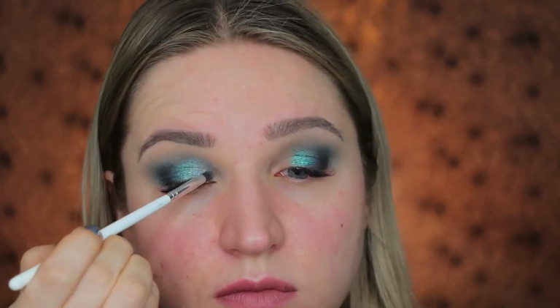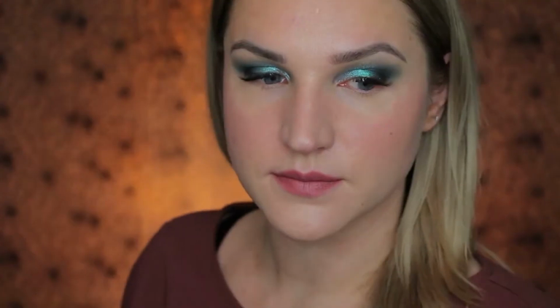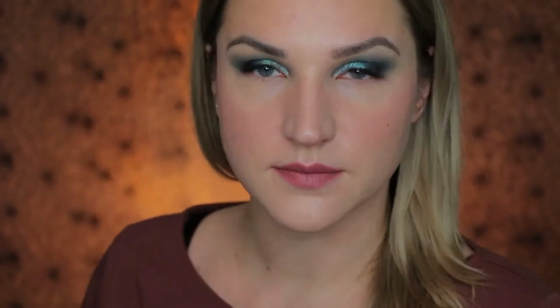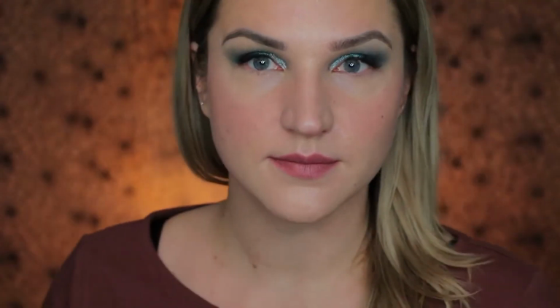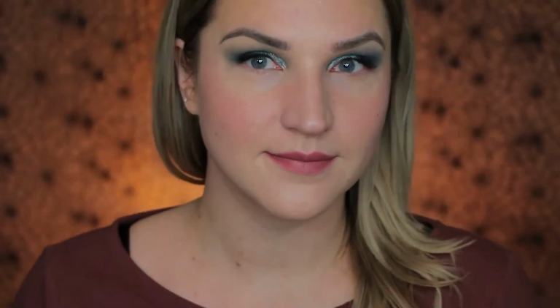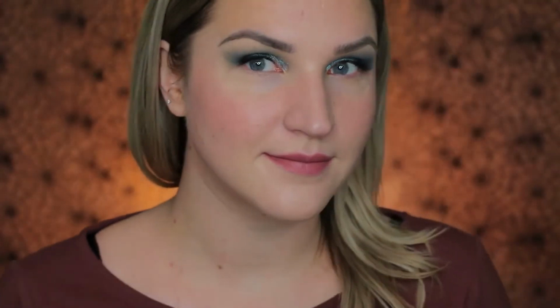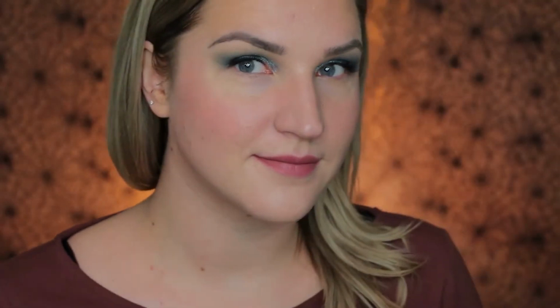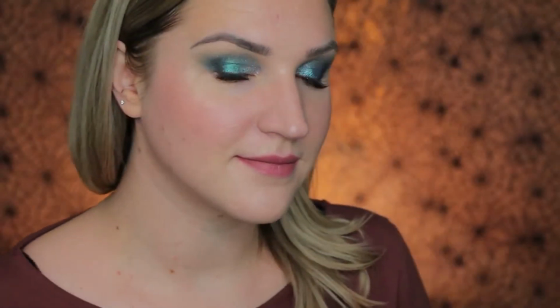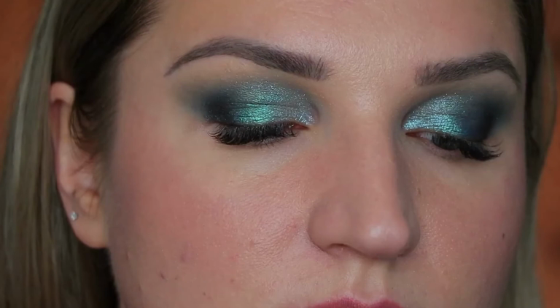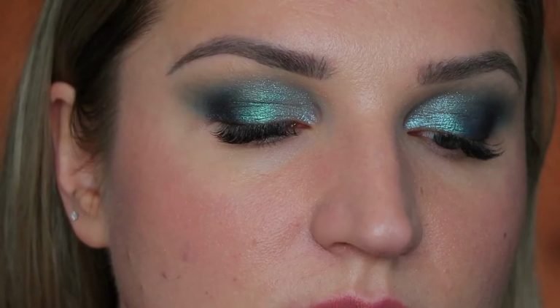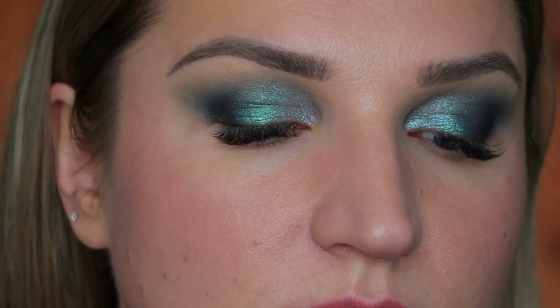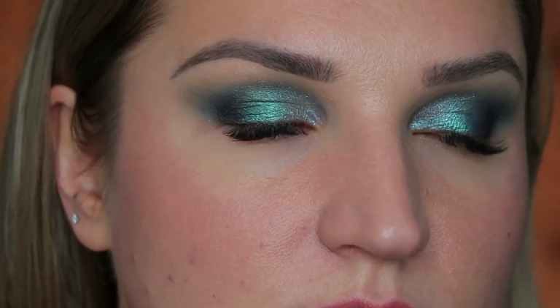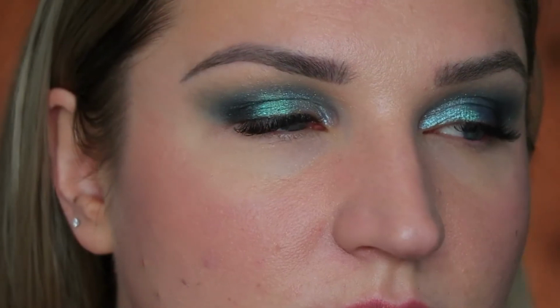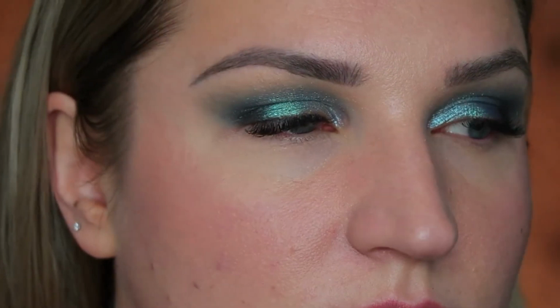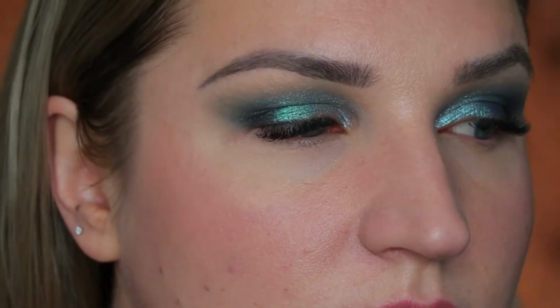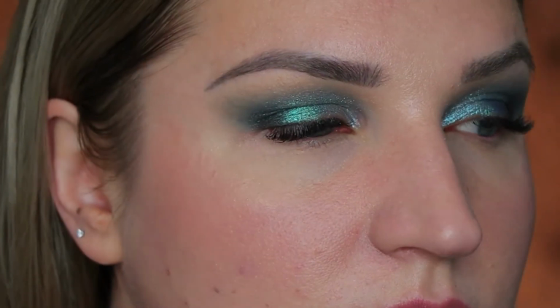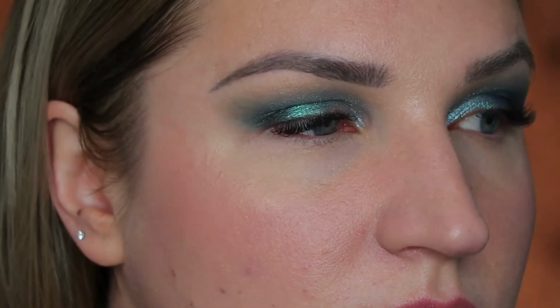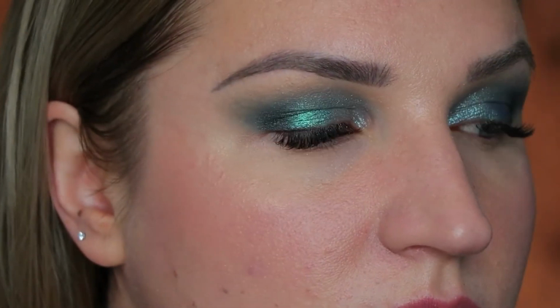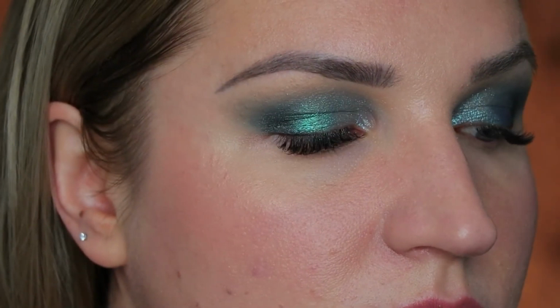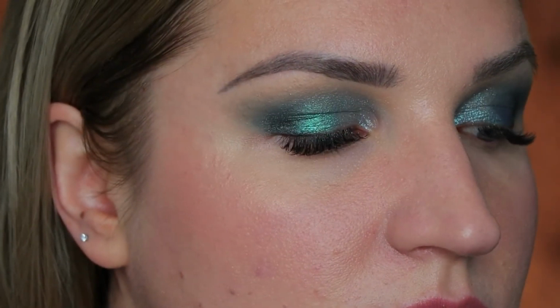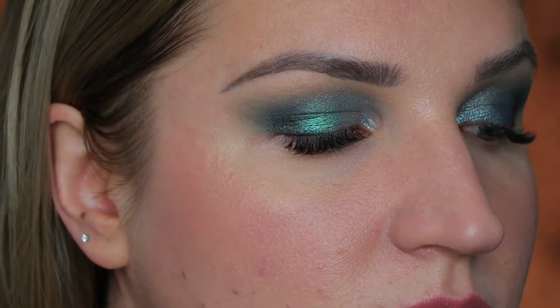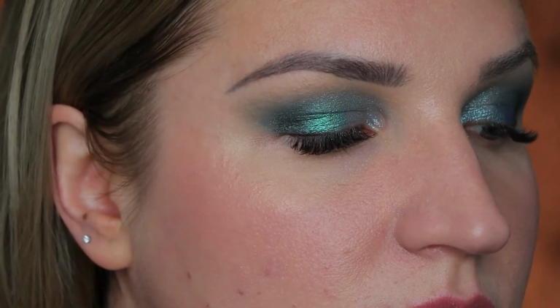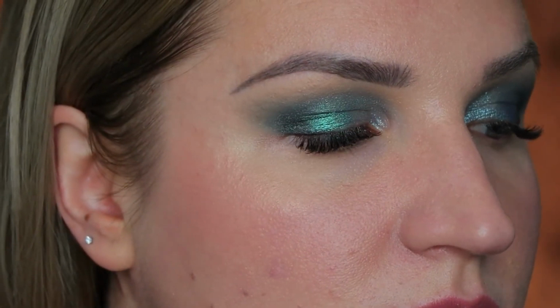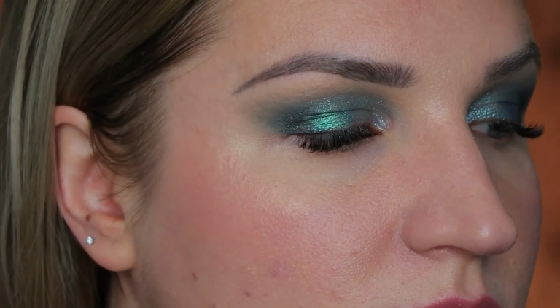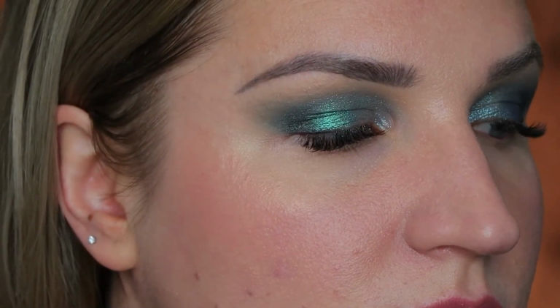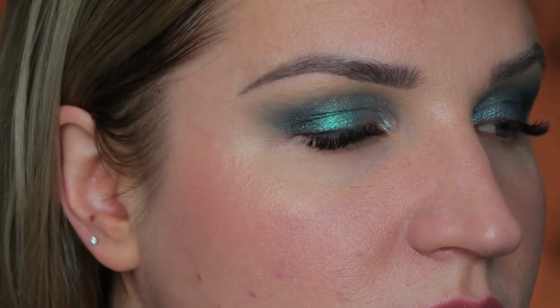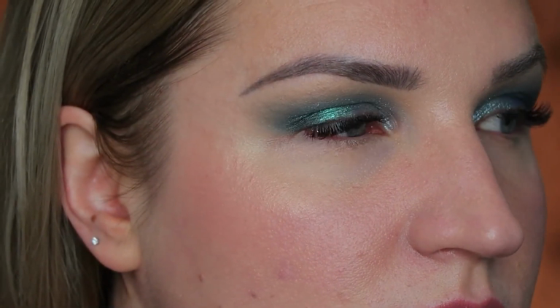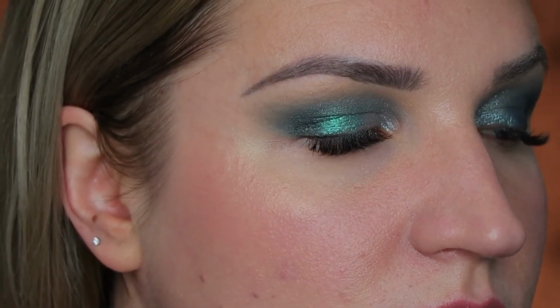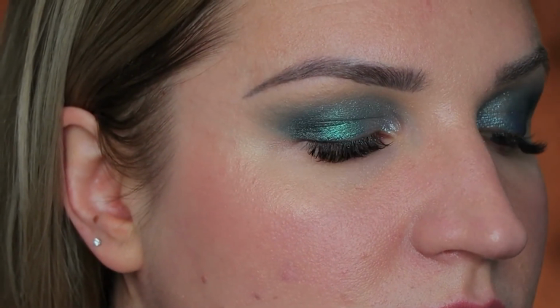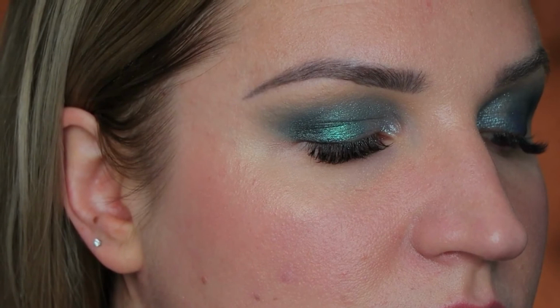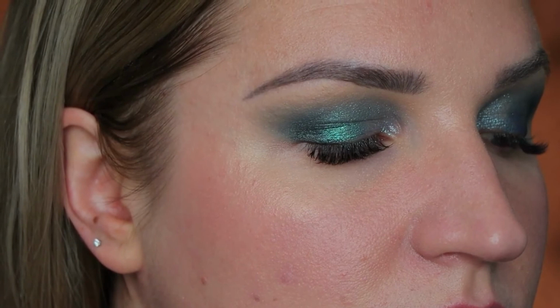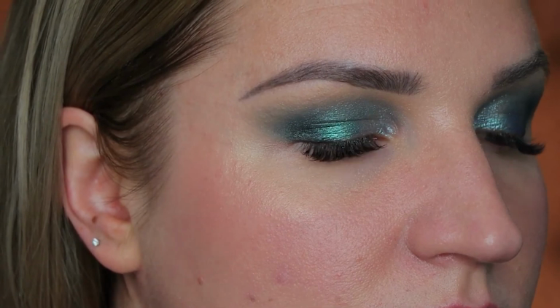Here is the final look — I hope you like it! It was very easy to make. If you like makeup, please consider subscribing for more makeup content.